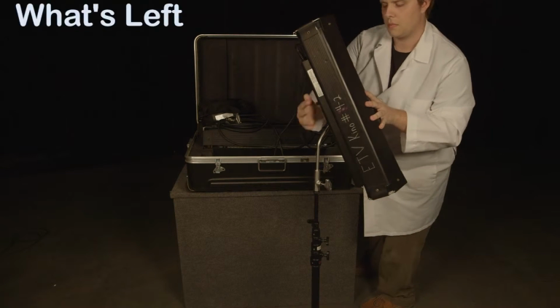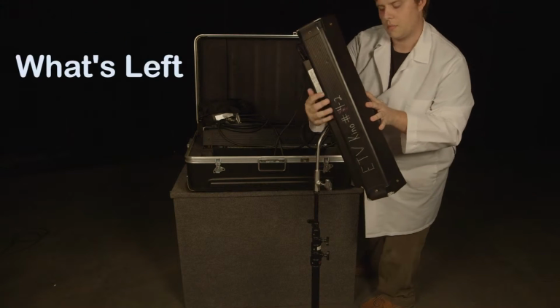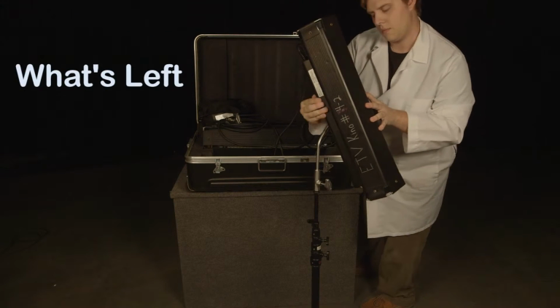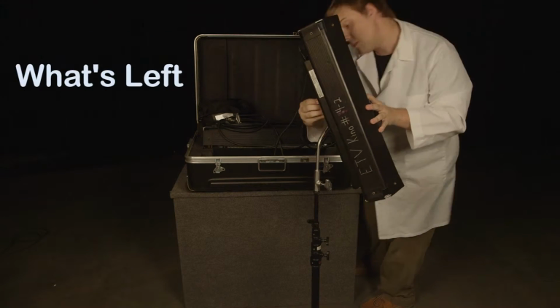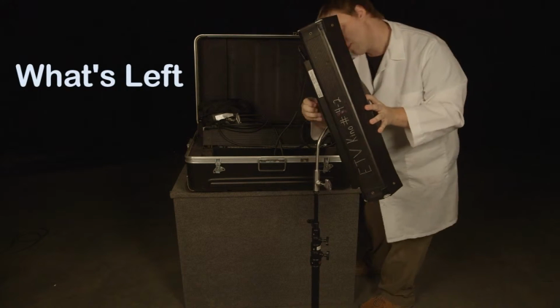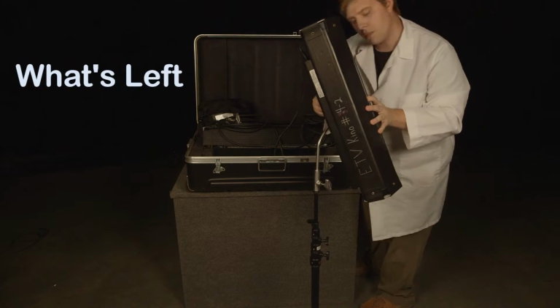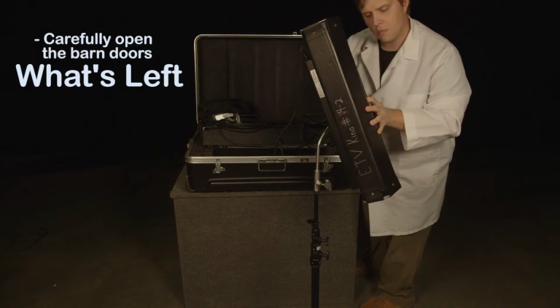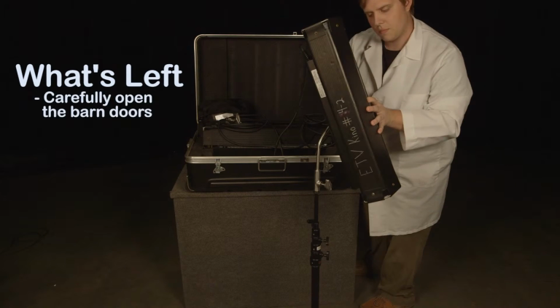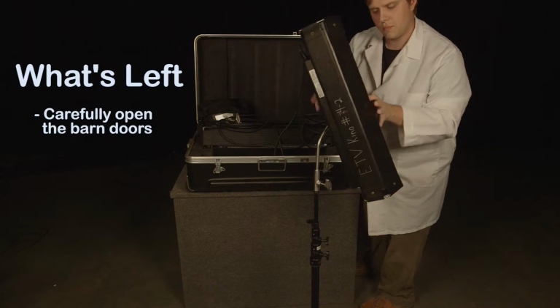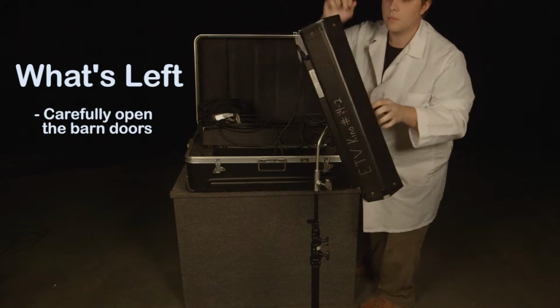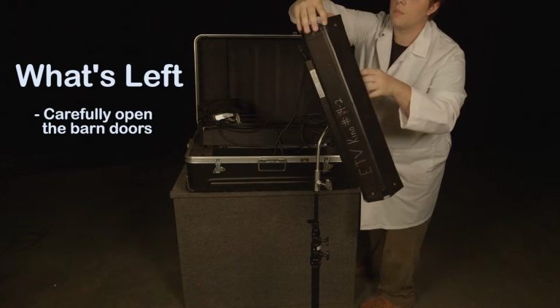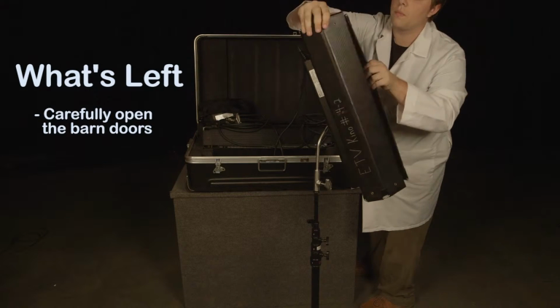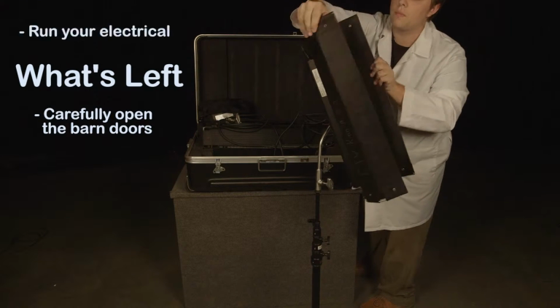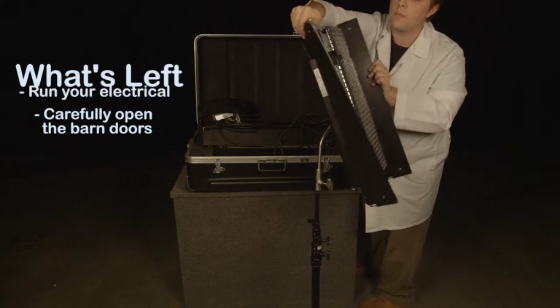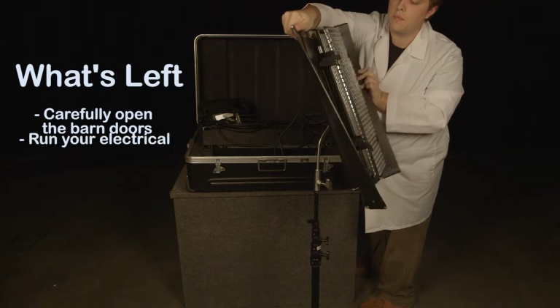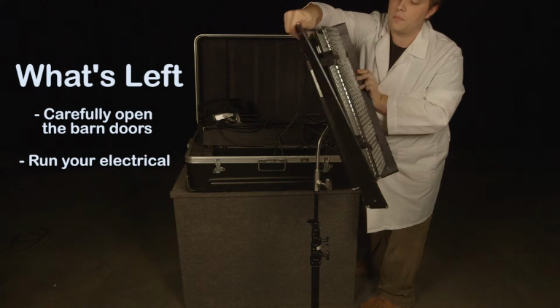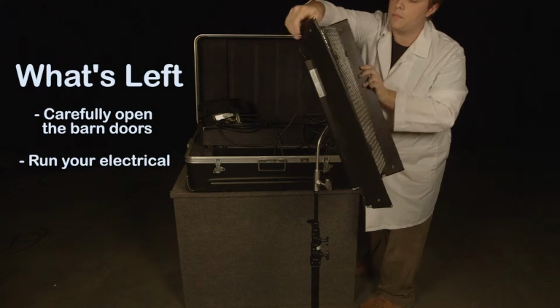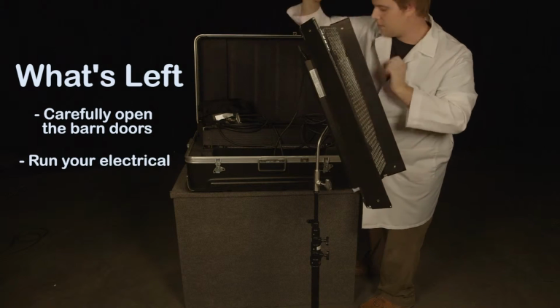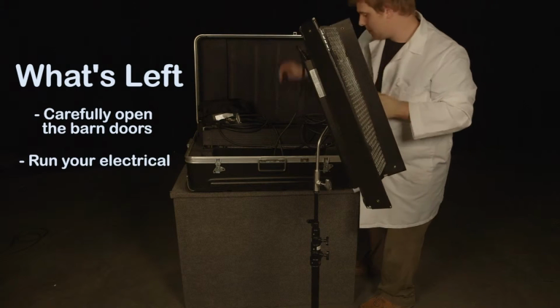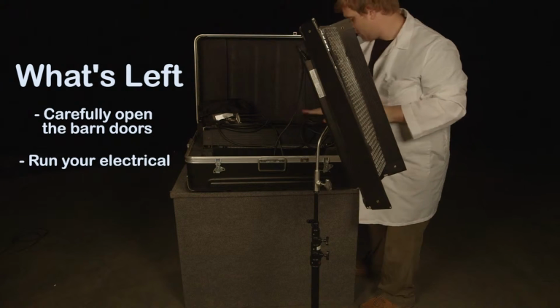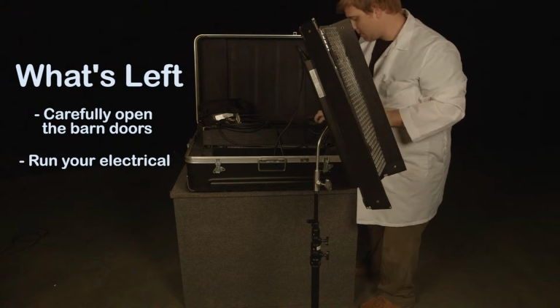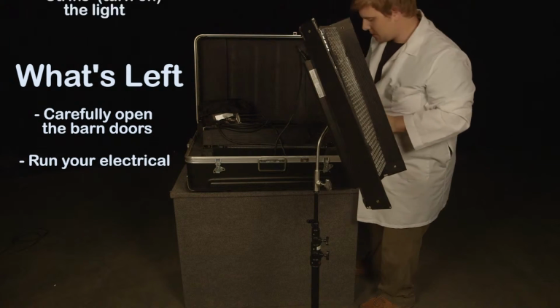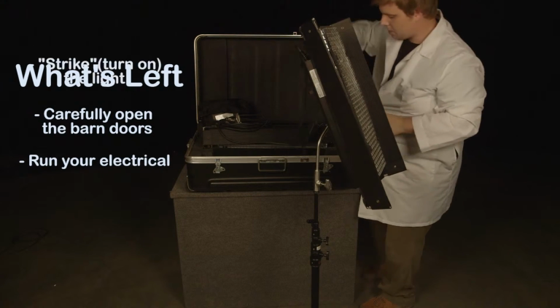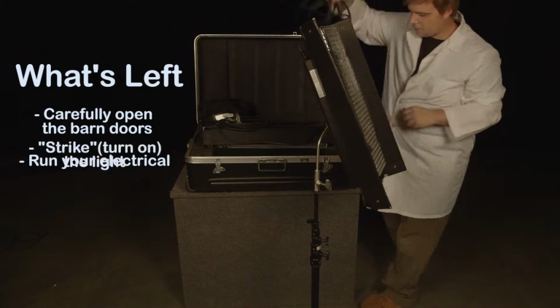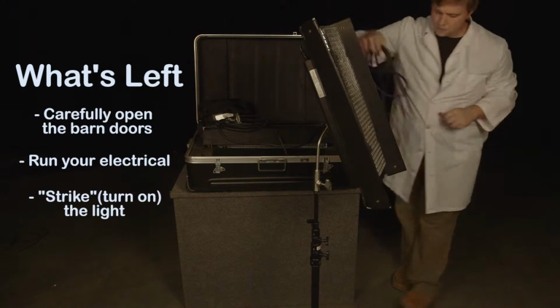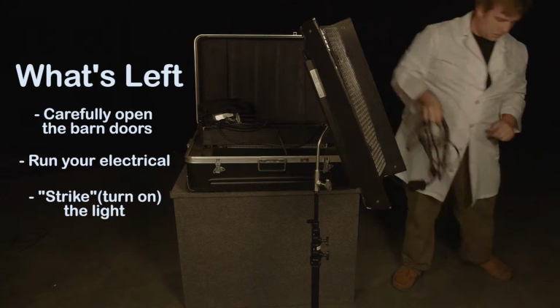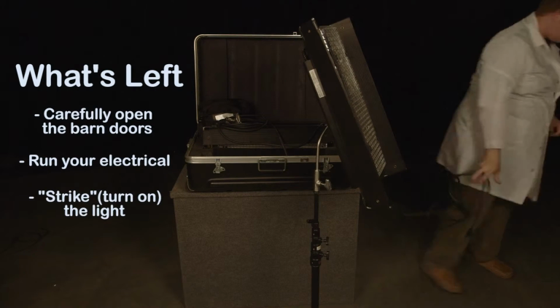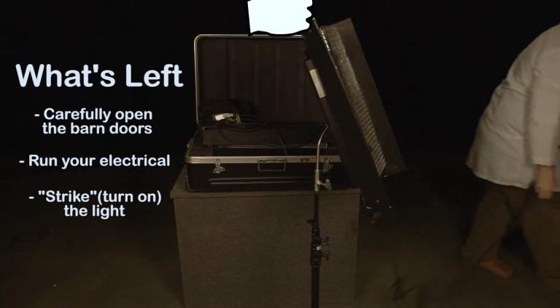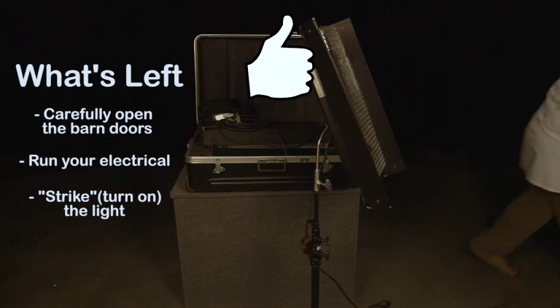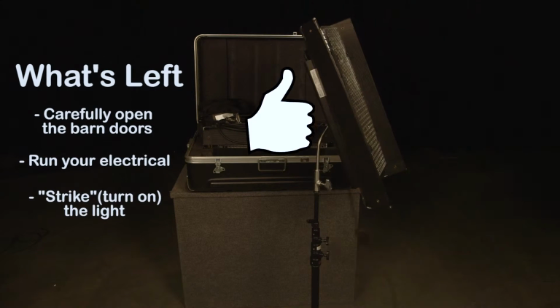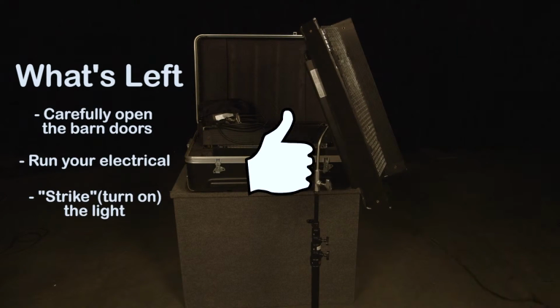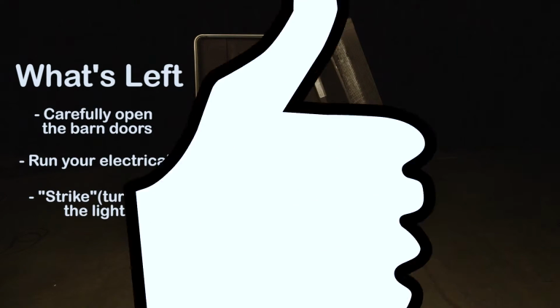Now, just carefully open the barn doors, run your electrical, strike the light, and you're good to go.